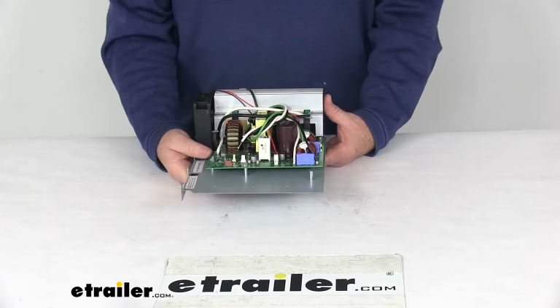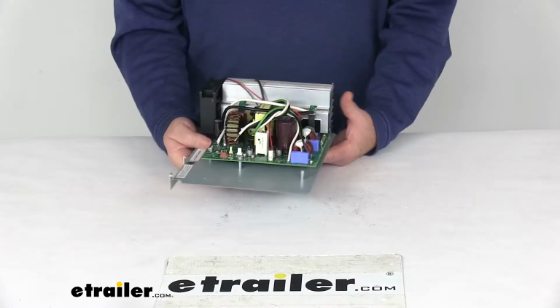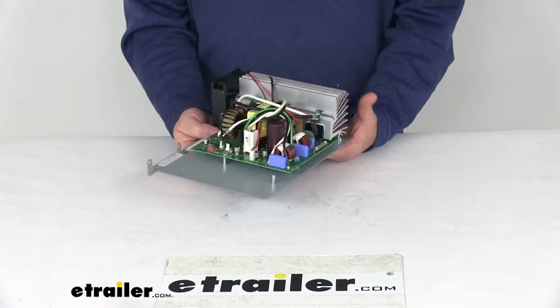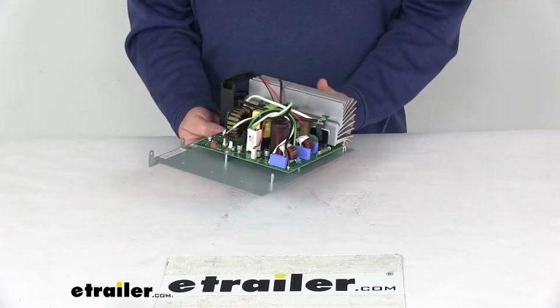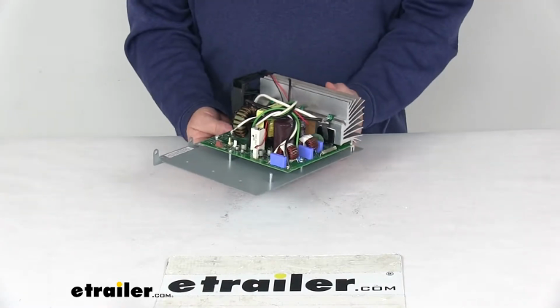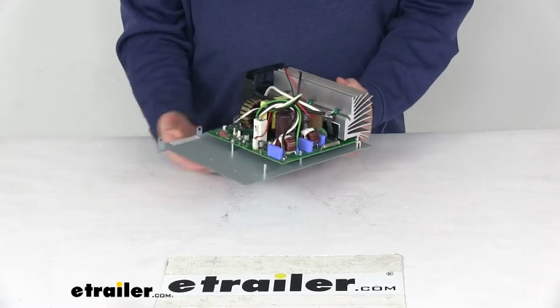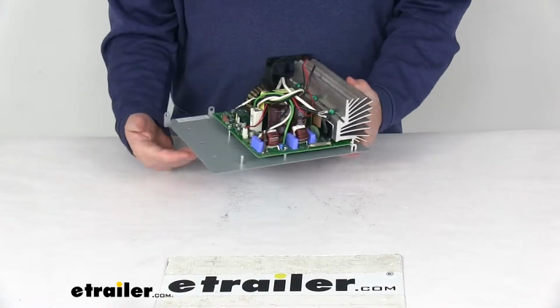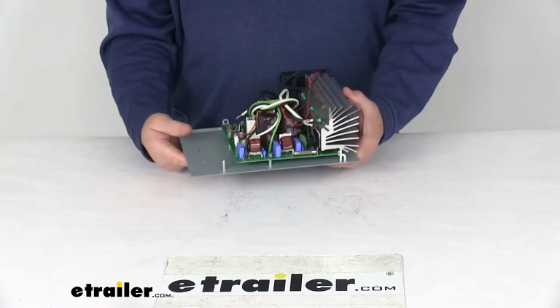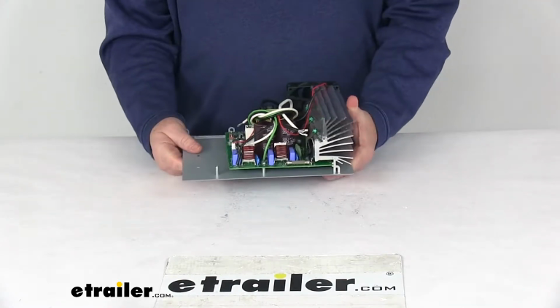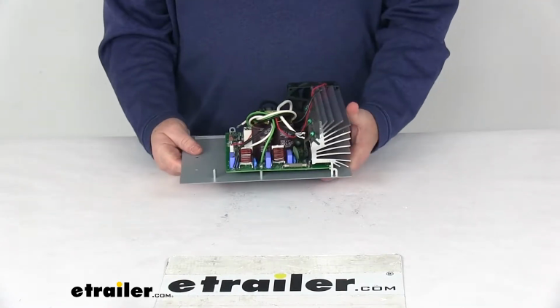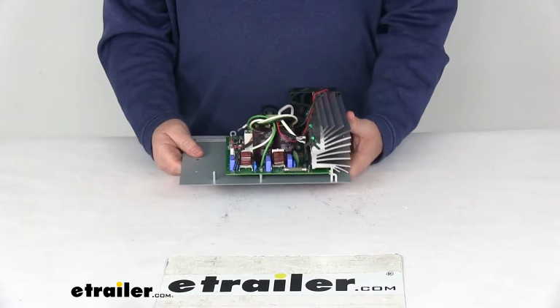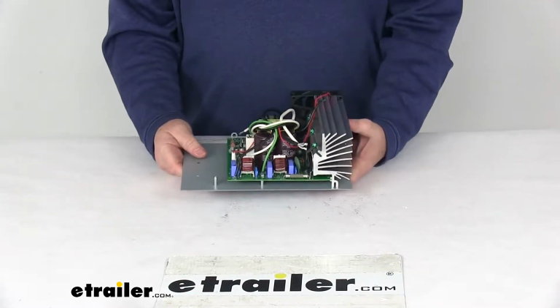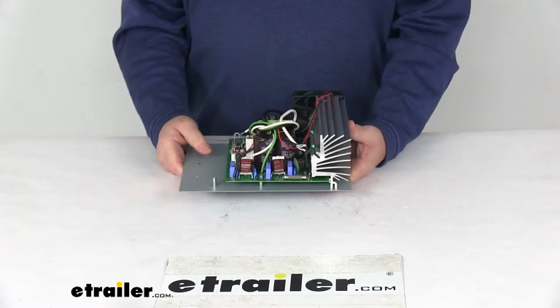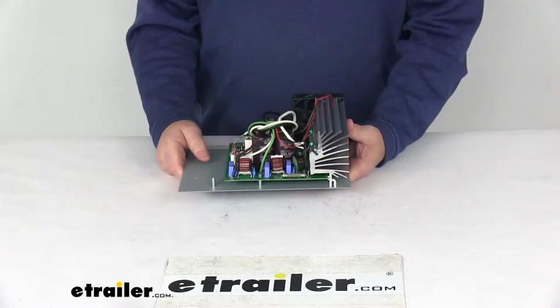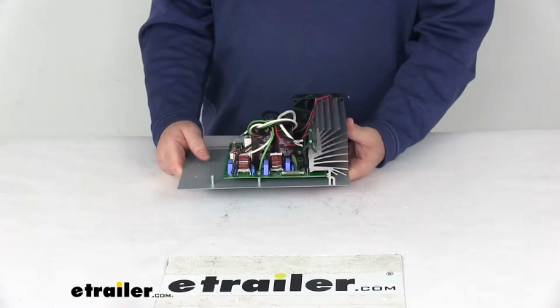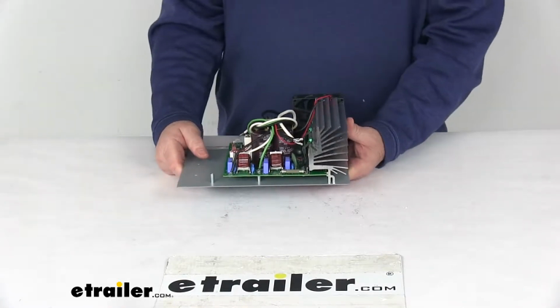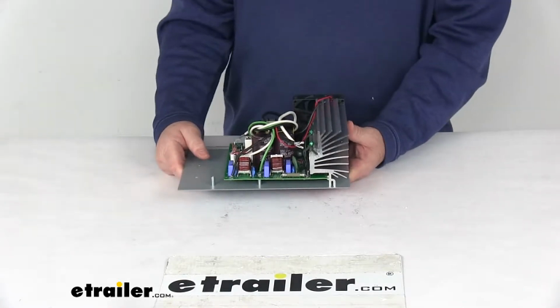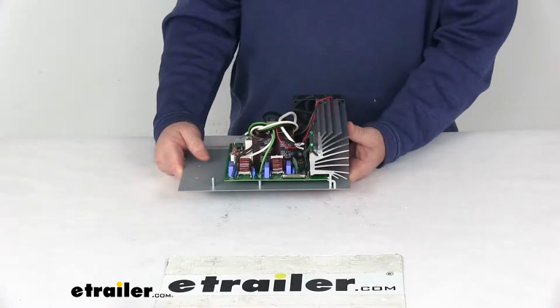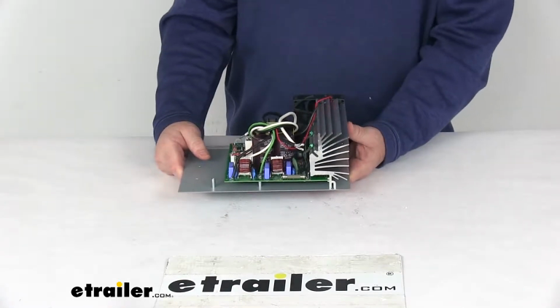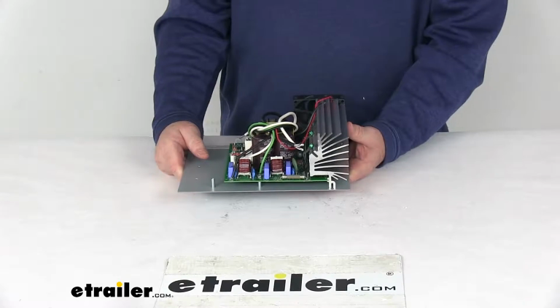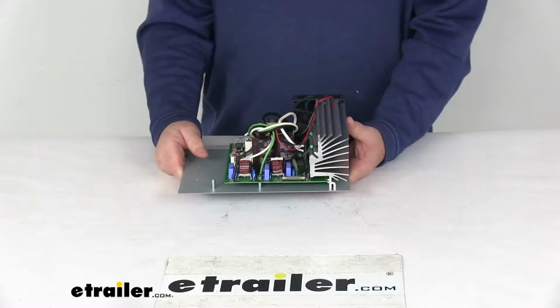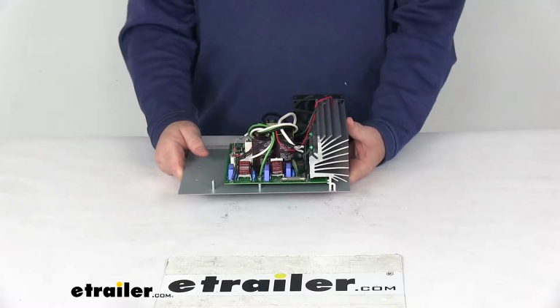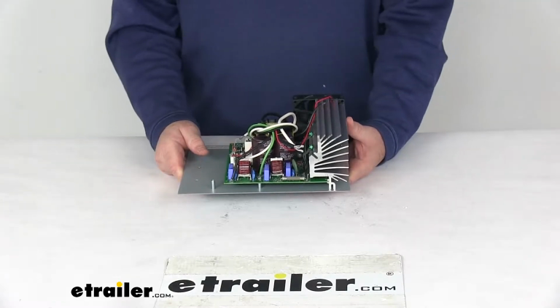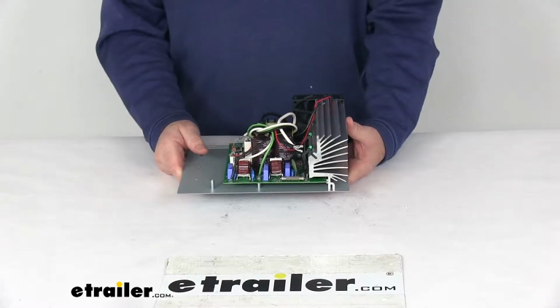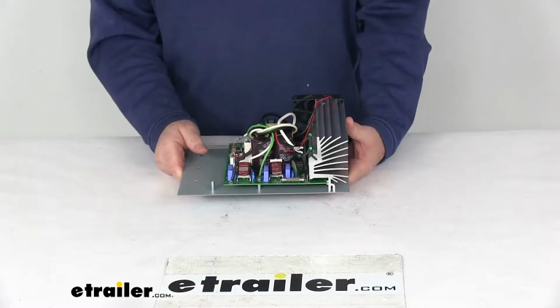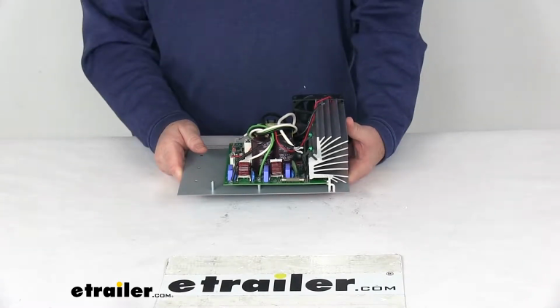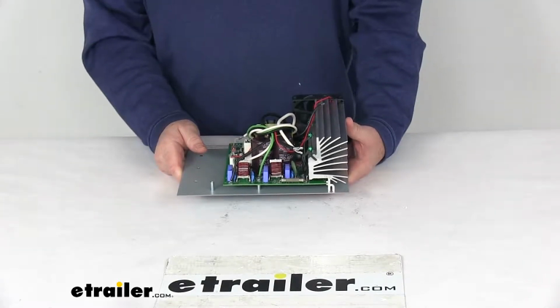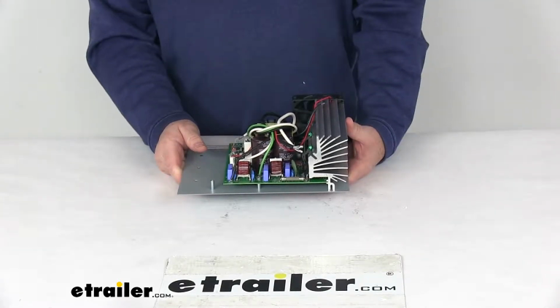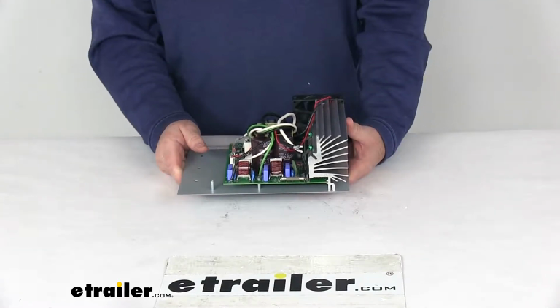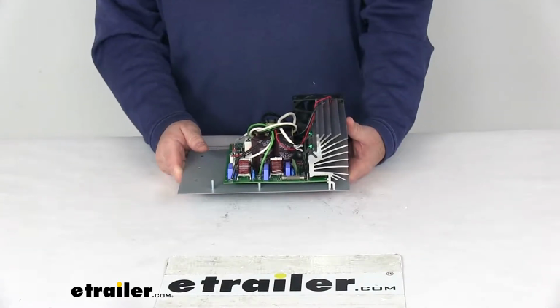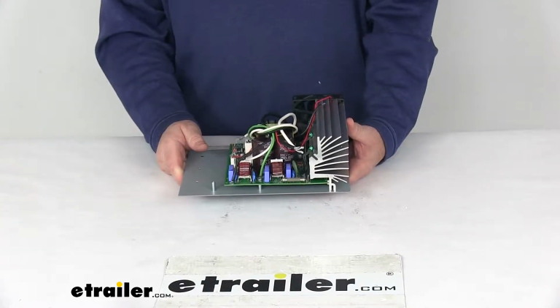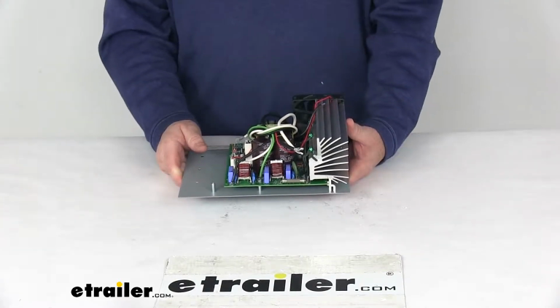This is a power converter which will deliver DC power and charge batteries for recreational vehicles, 12-volt lighting, and appliance circuits.